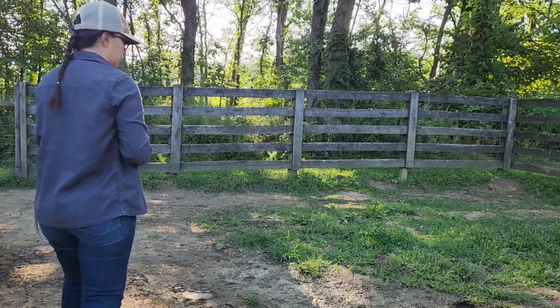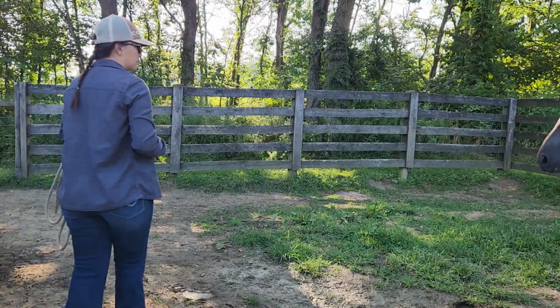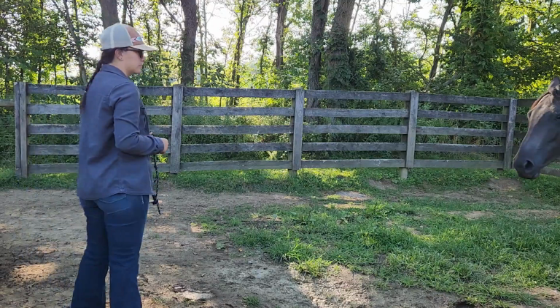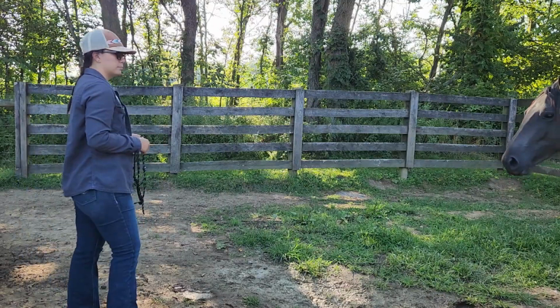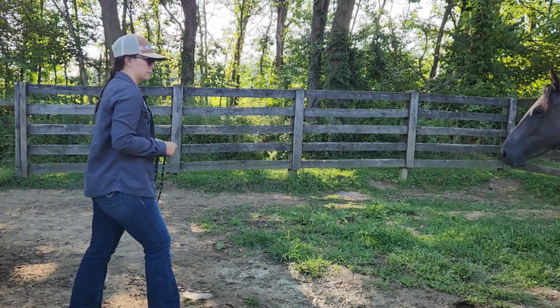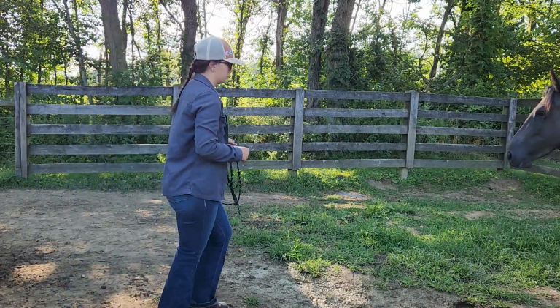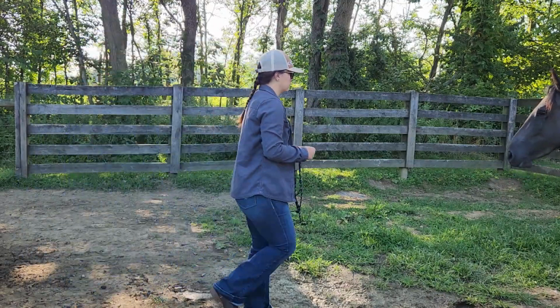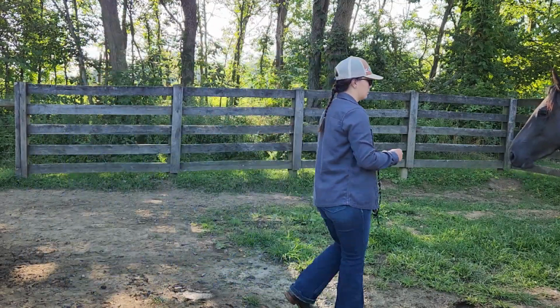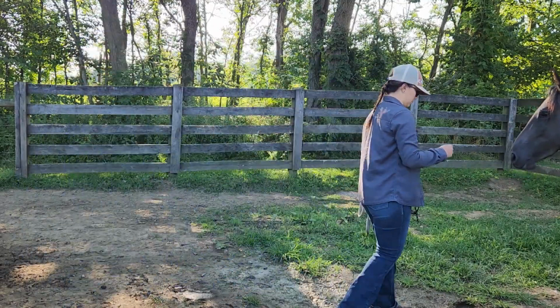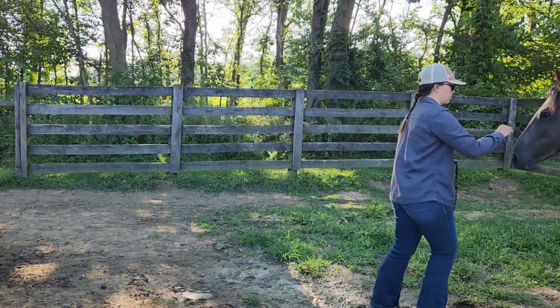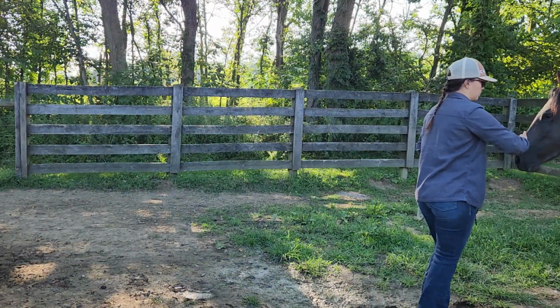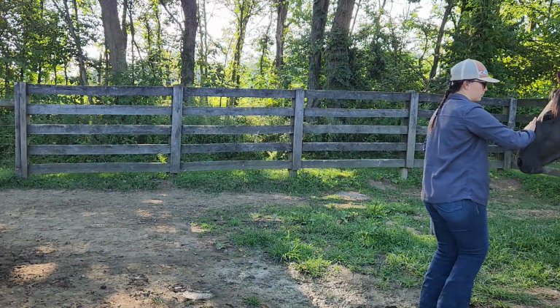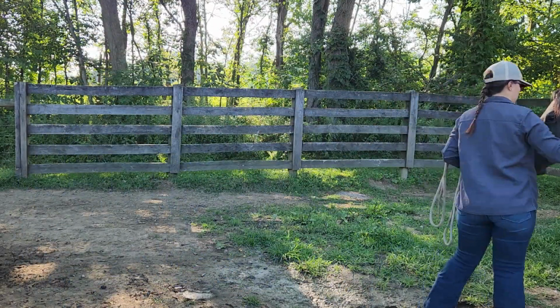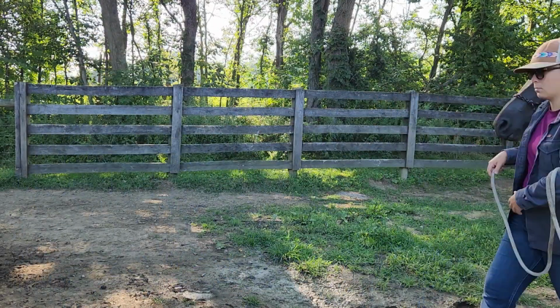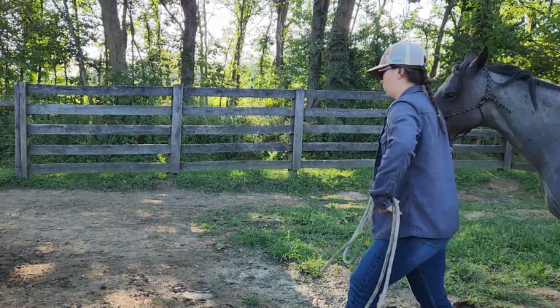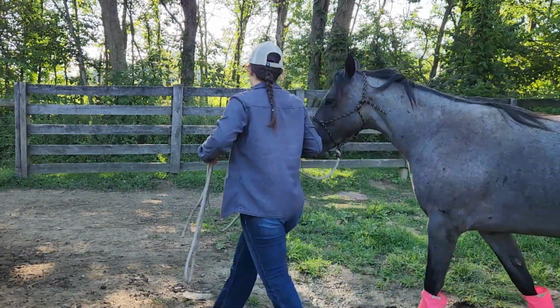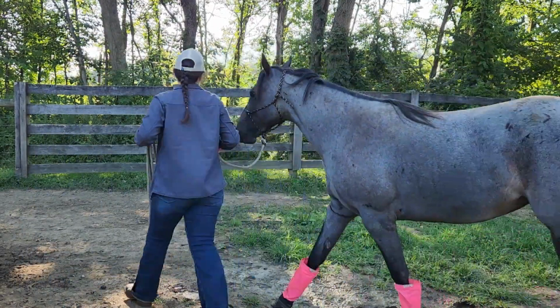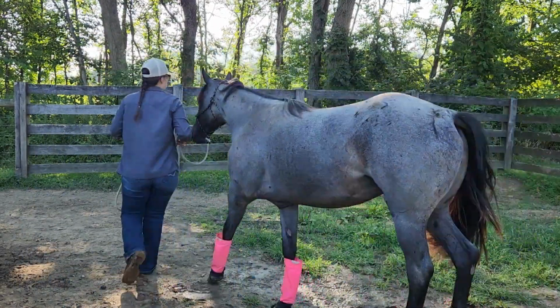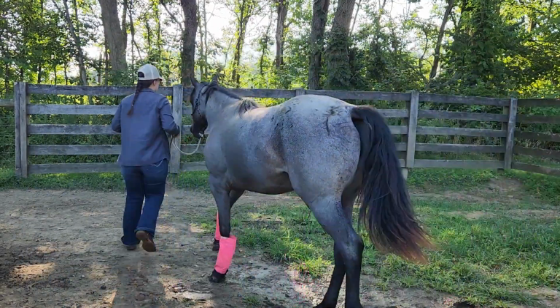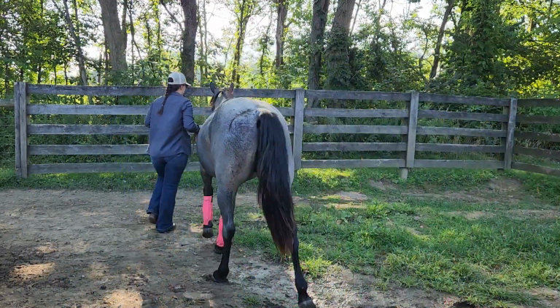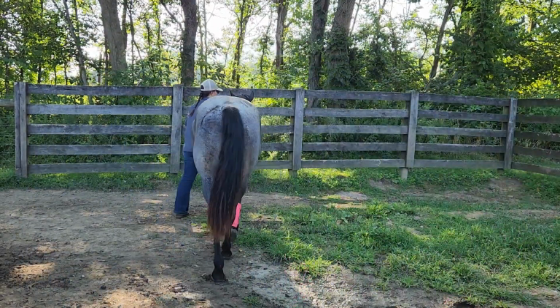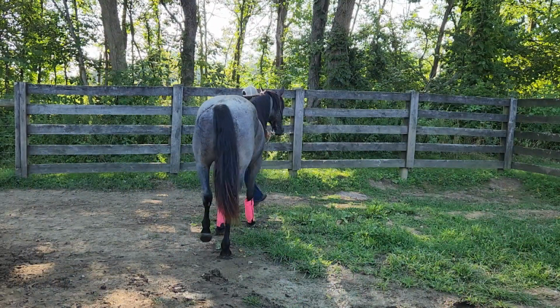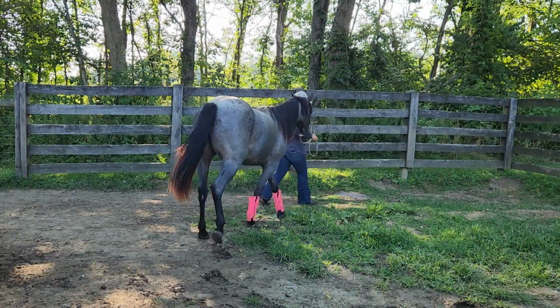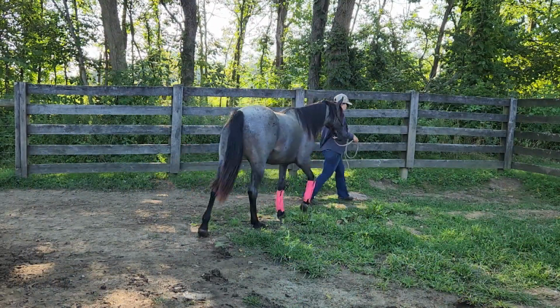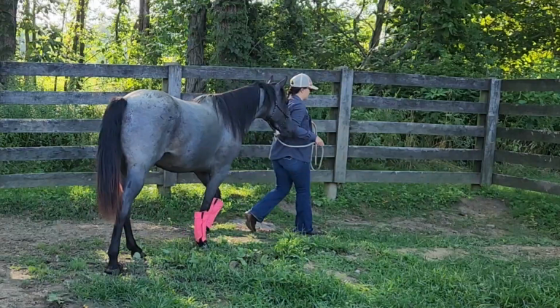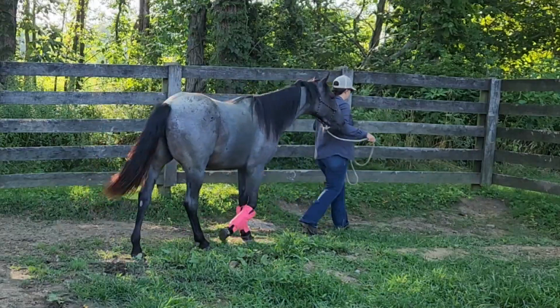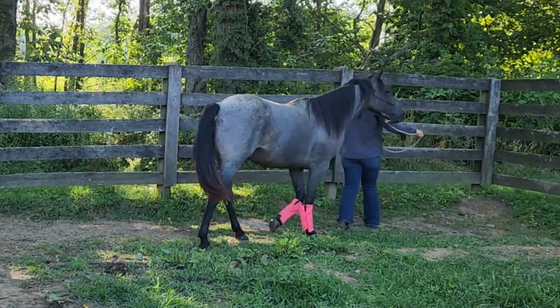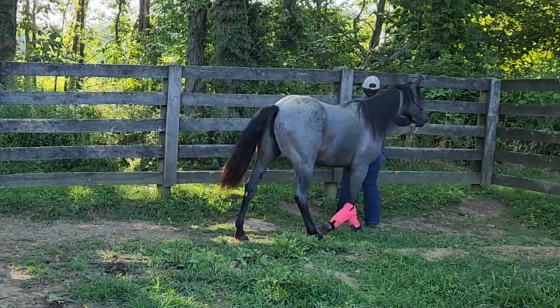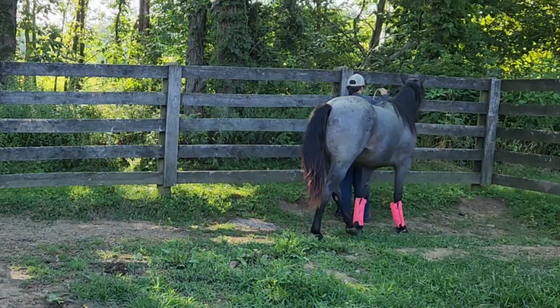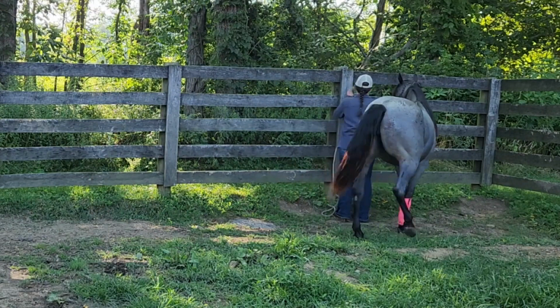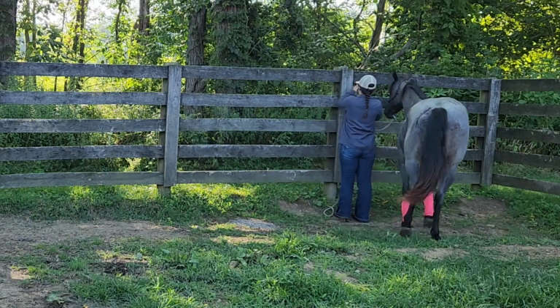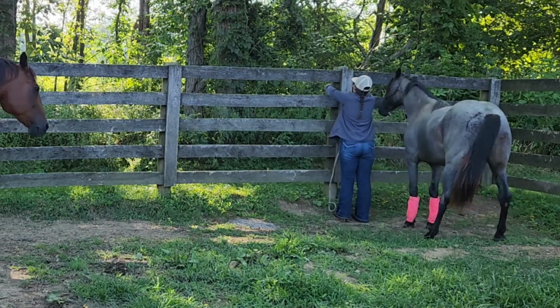Hey everybody, this is Nicole, and this is going to be a vlog of a nice summer morning getting my horses ready for the farrier.